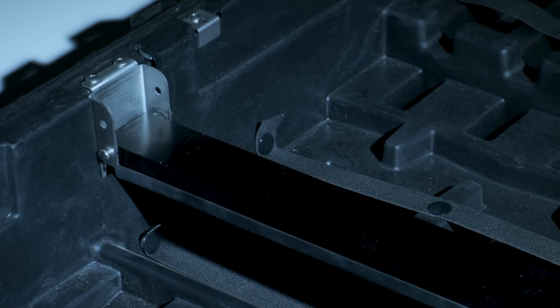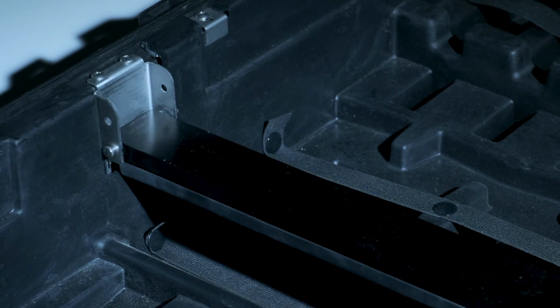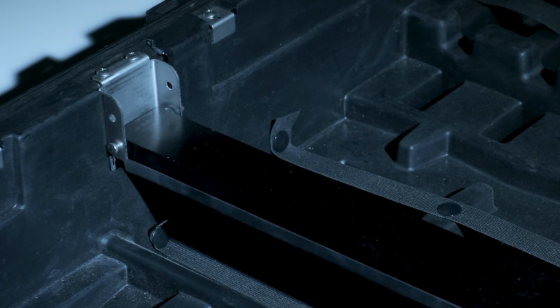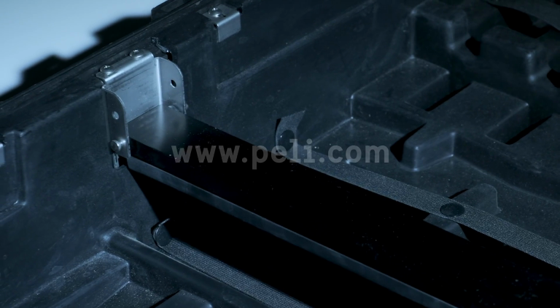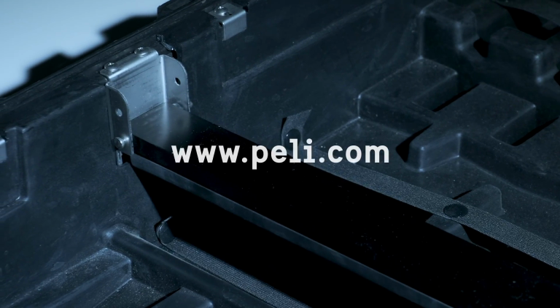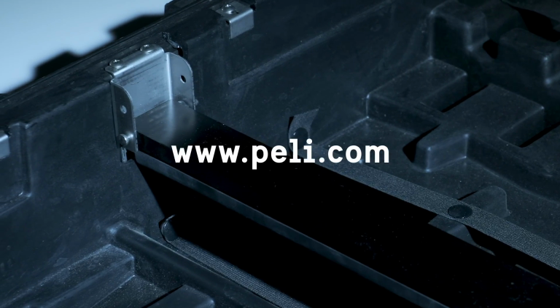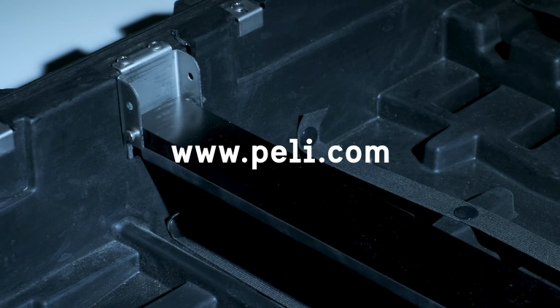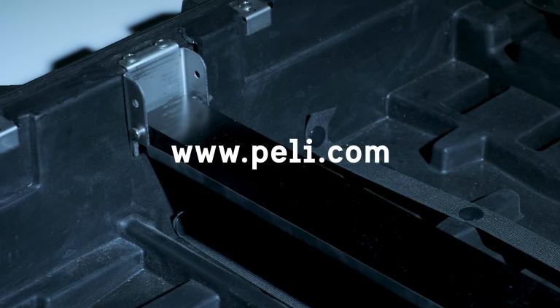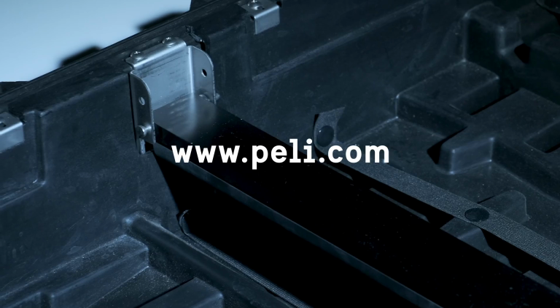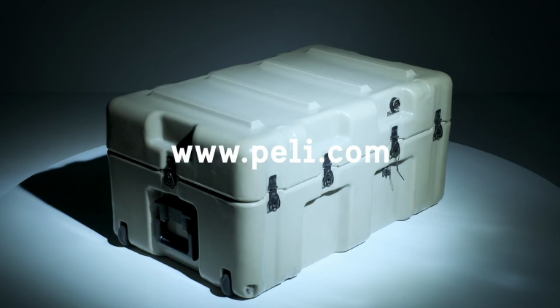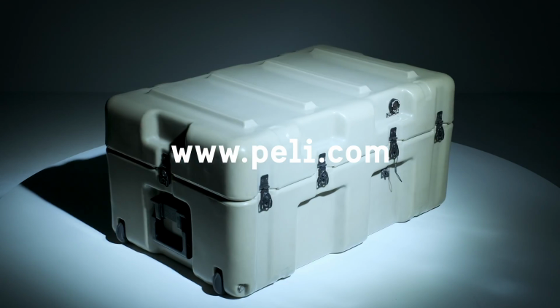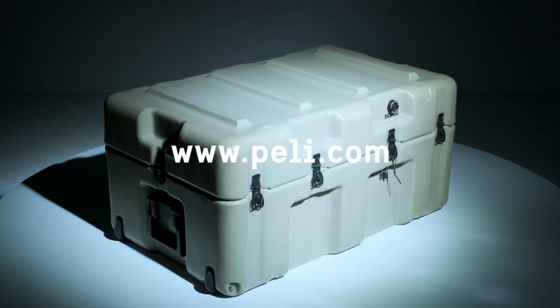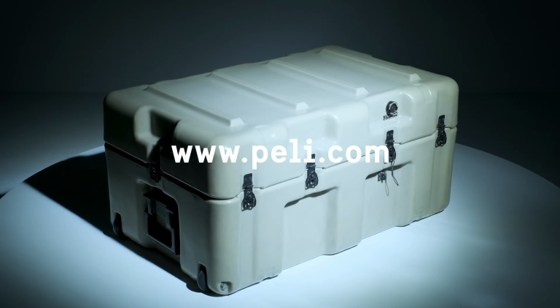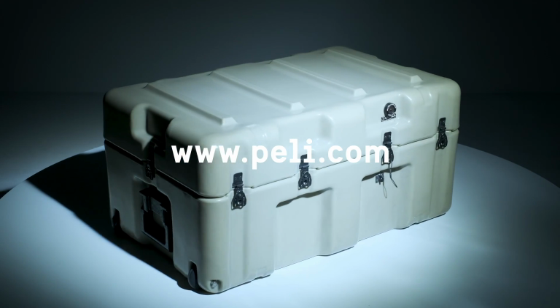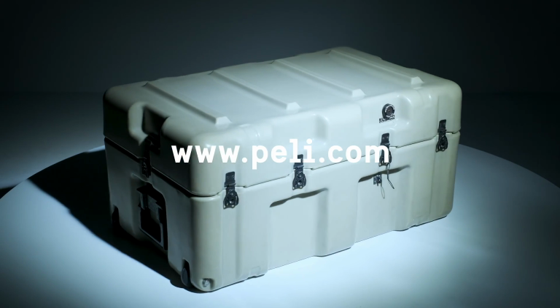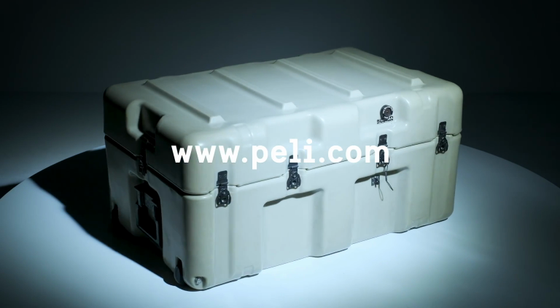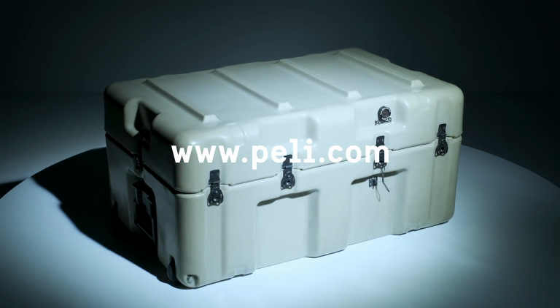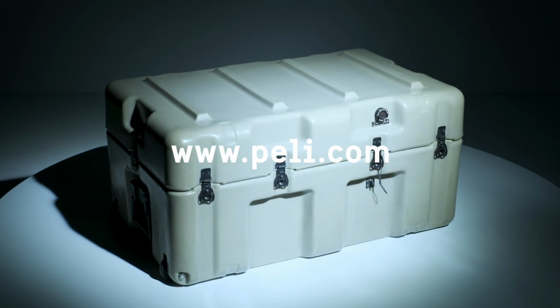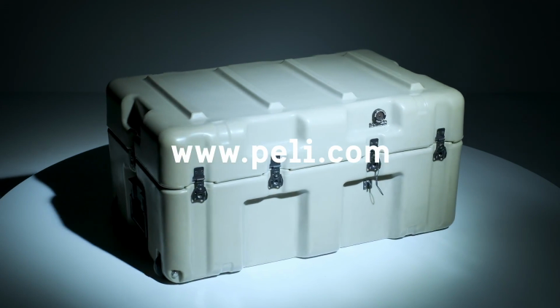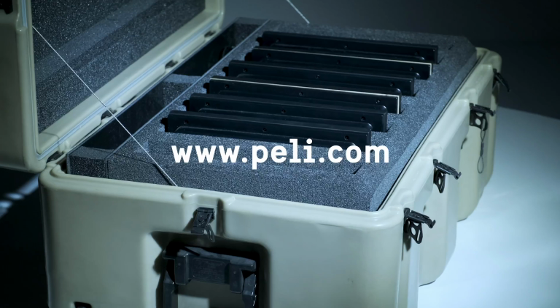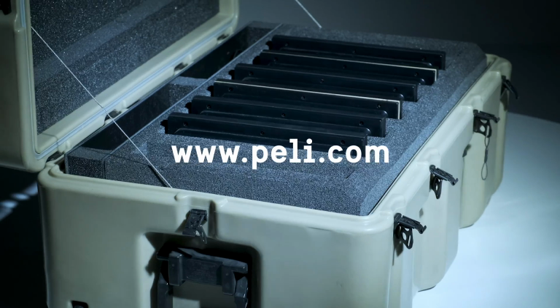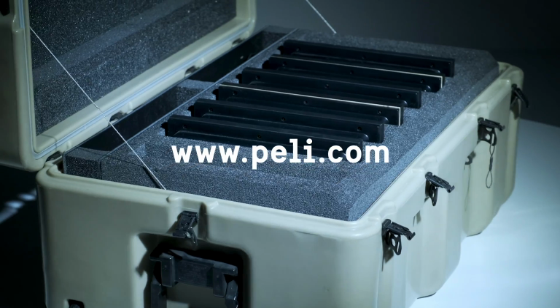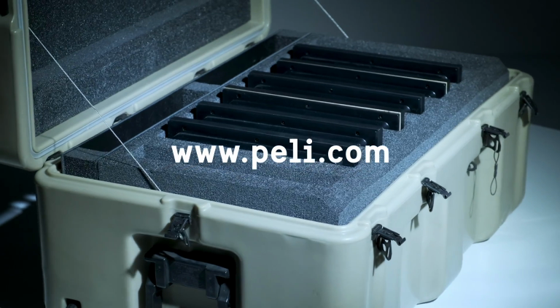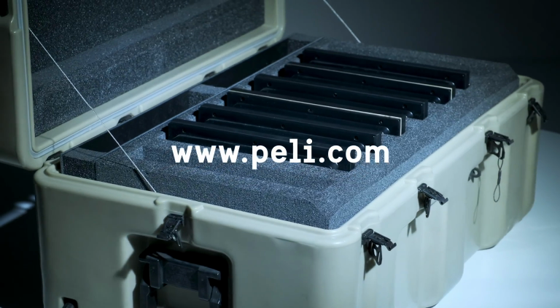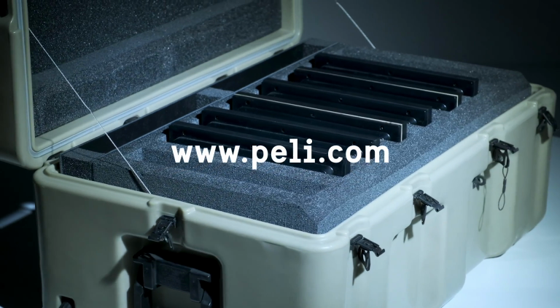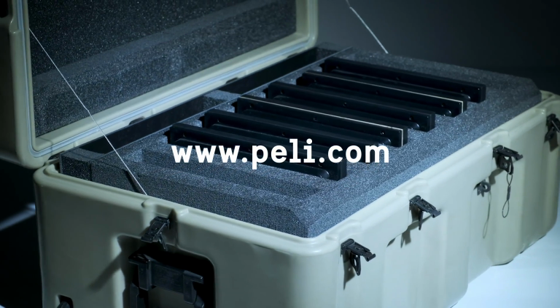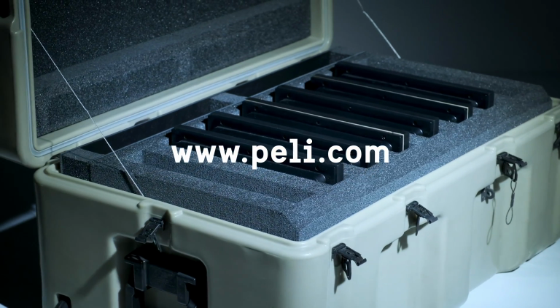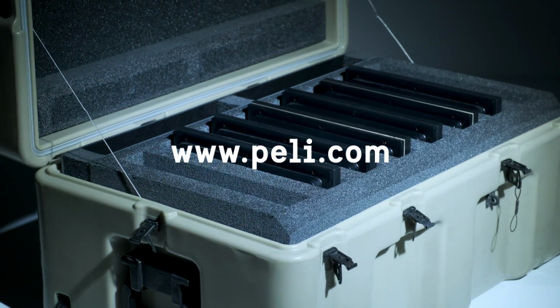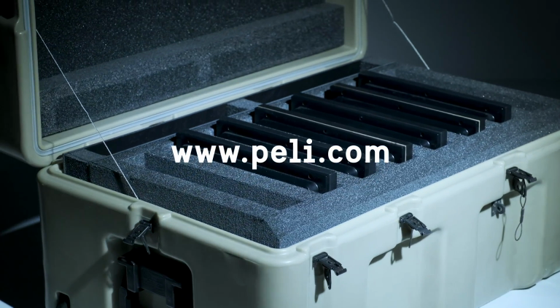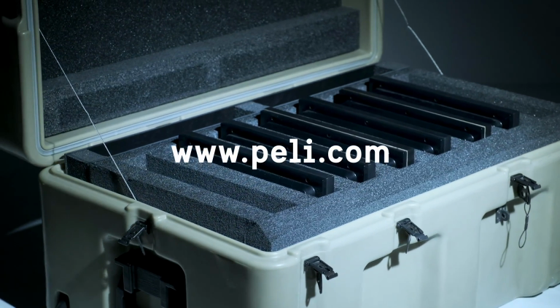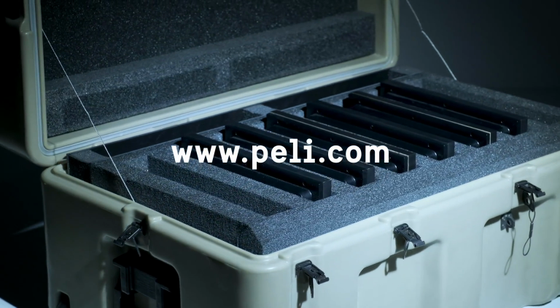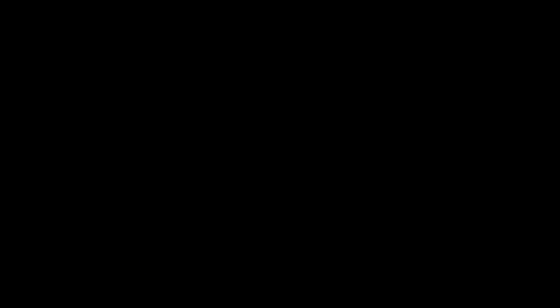Get in touch with a PELI expert at PELI.com to find out how we can help you to protect your project.